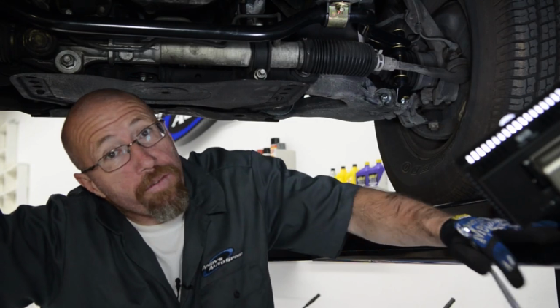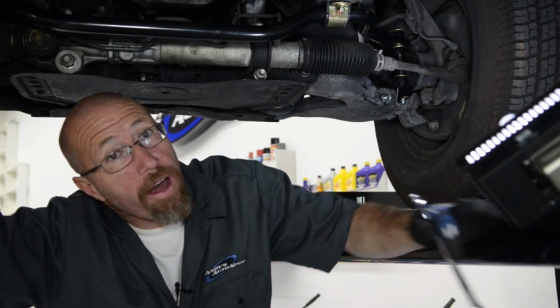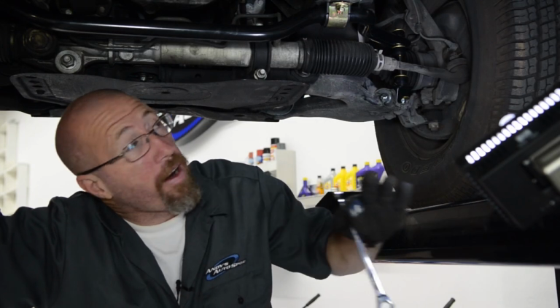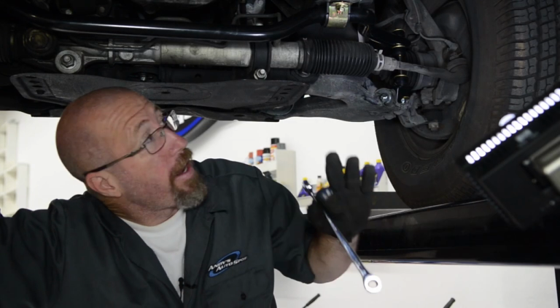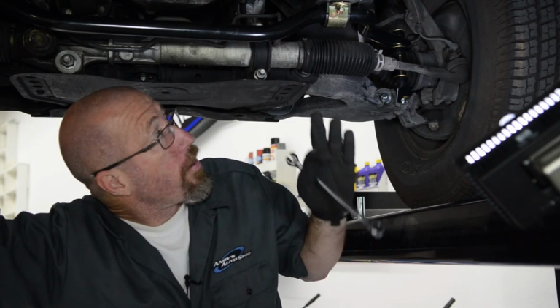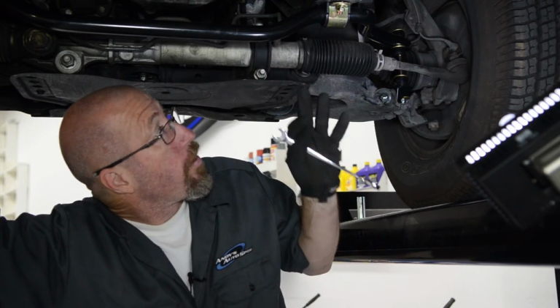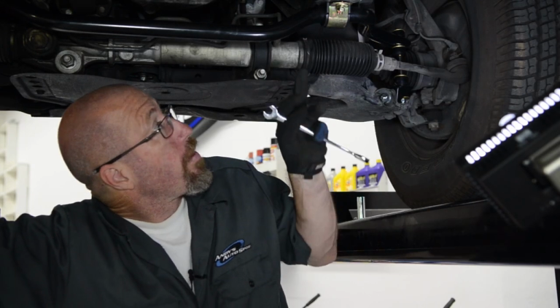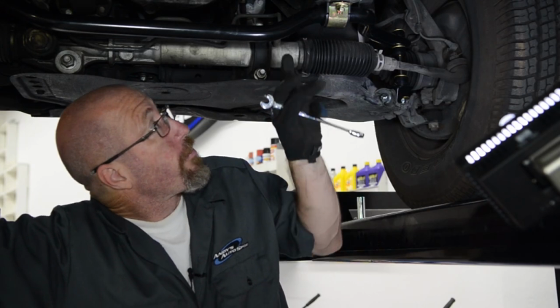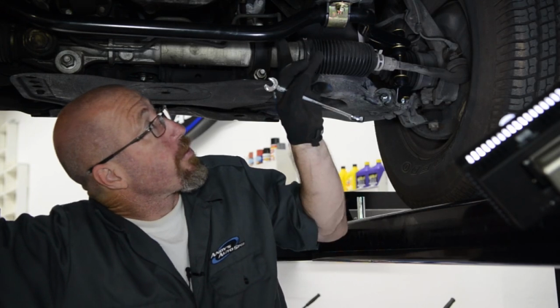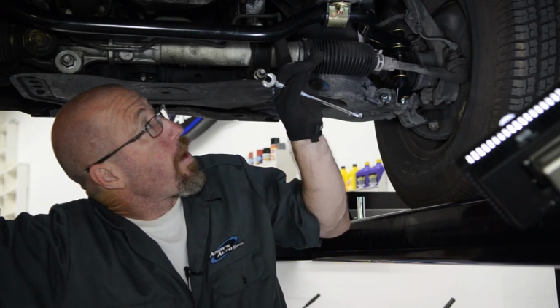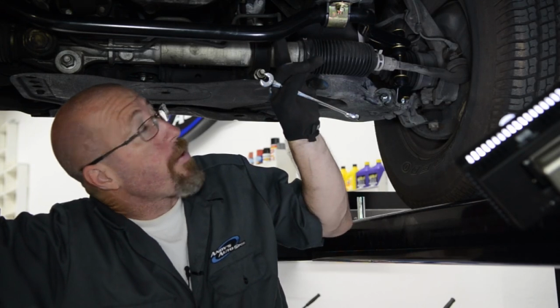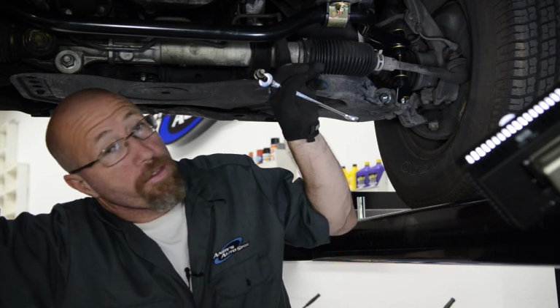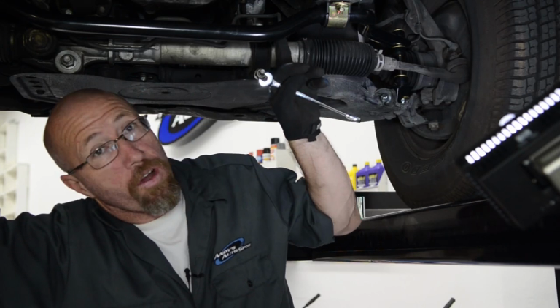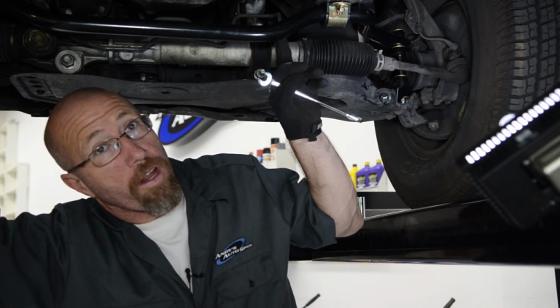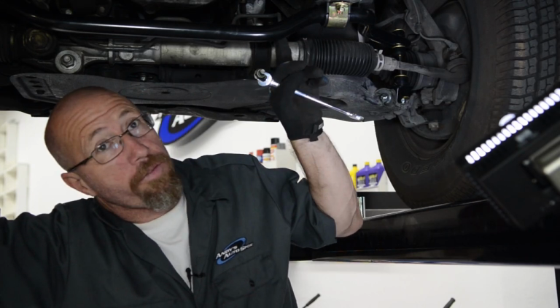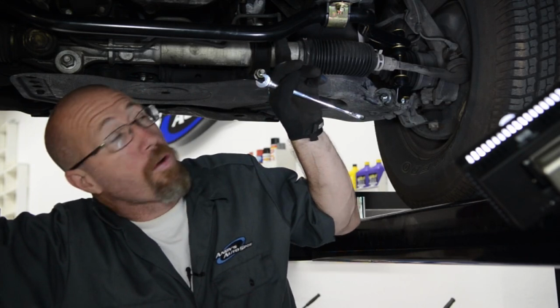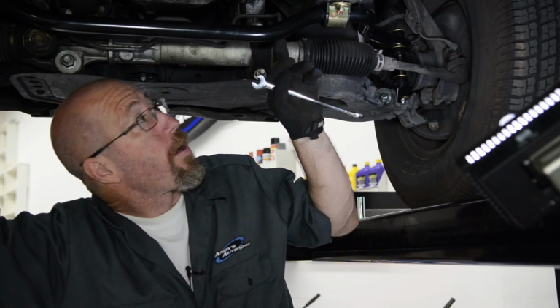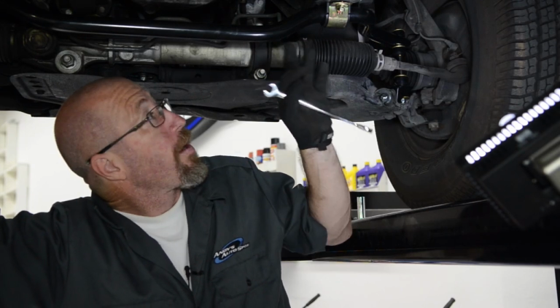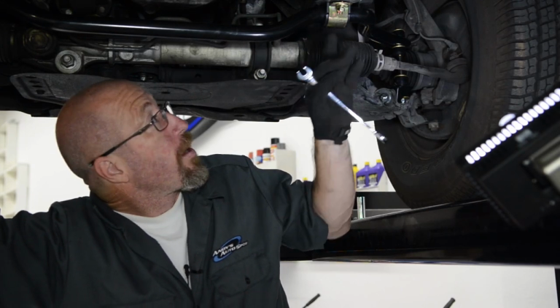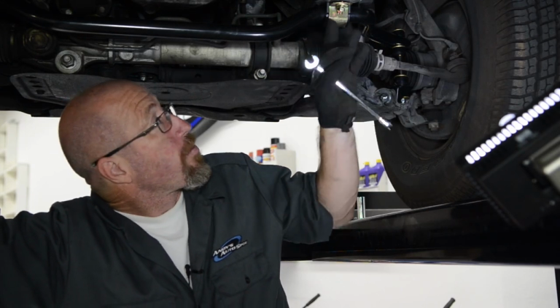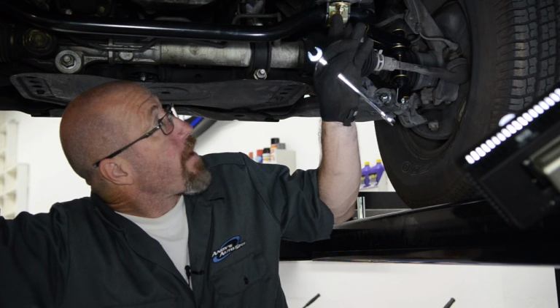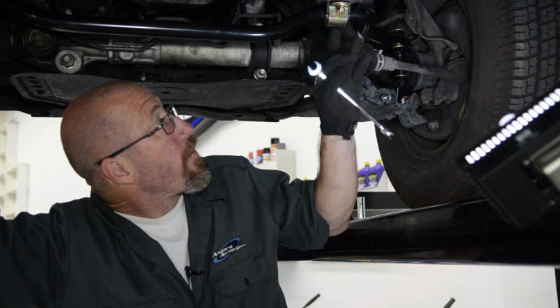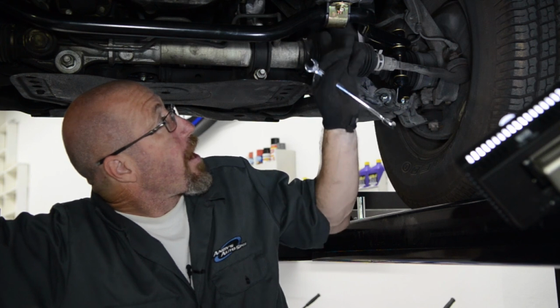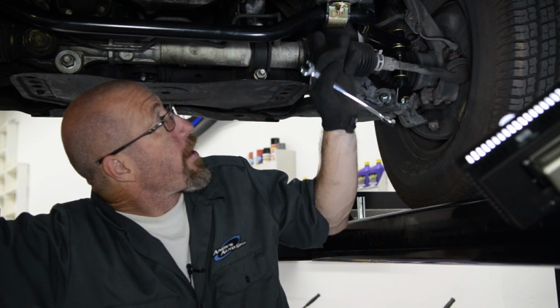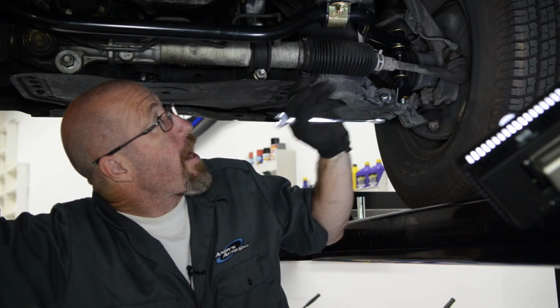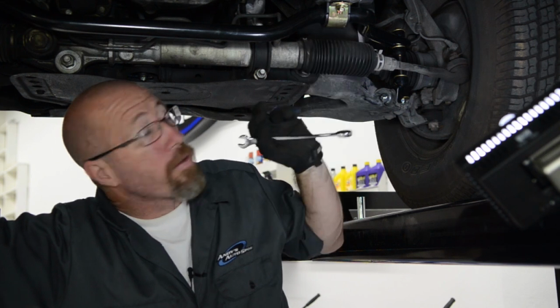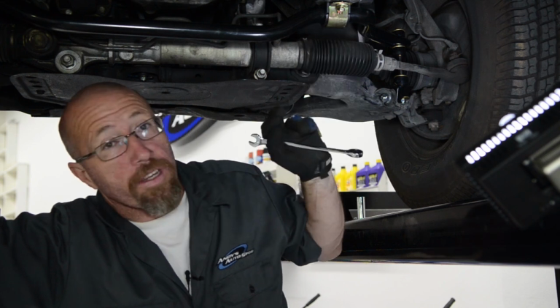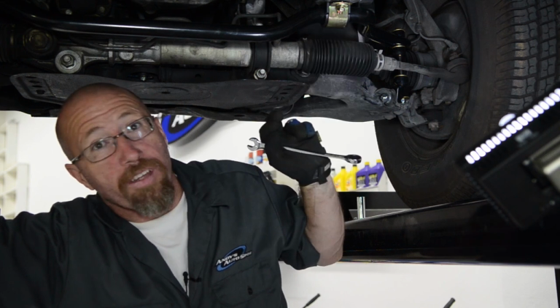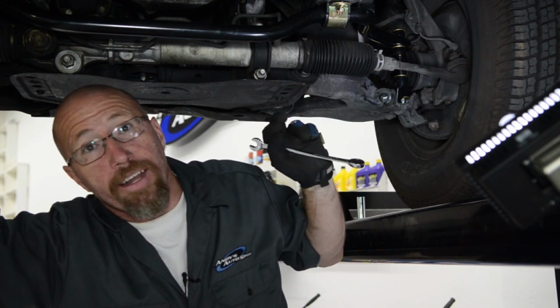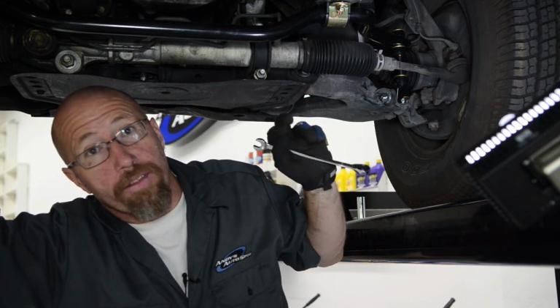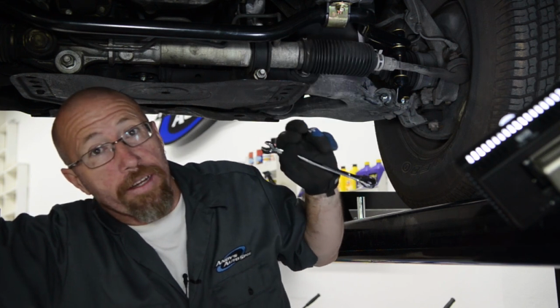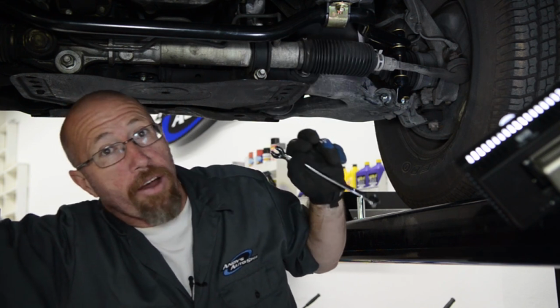We've got our ADCO front sway bar installed on our 4Runner. We've got everything on here, now we're just going to tighten everything down.